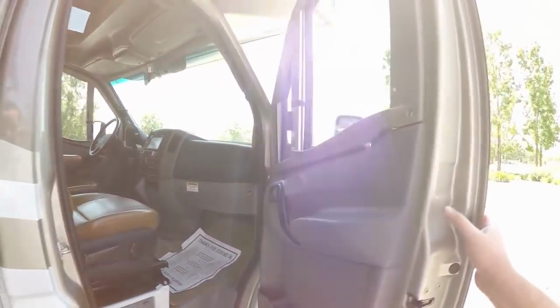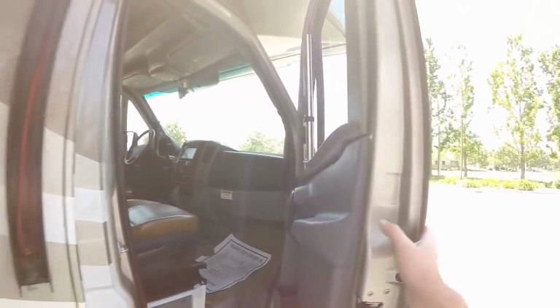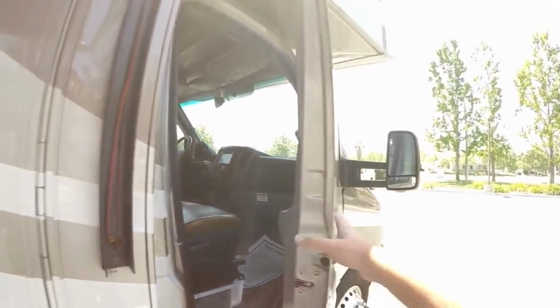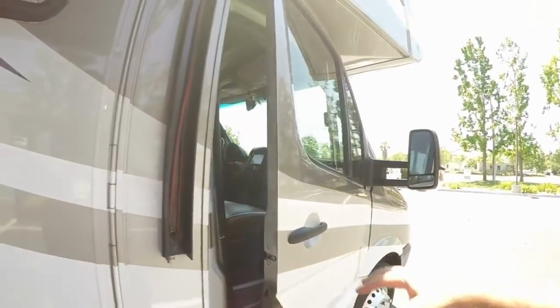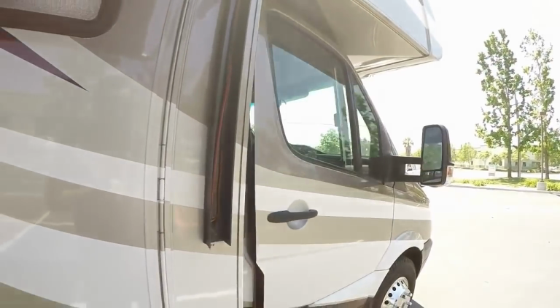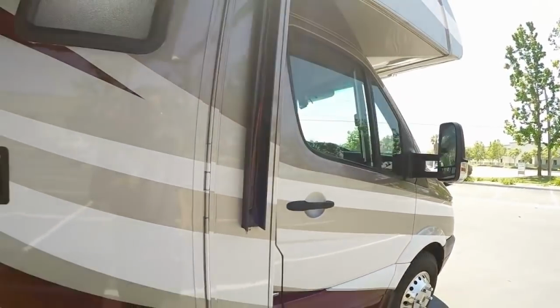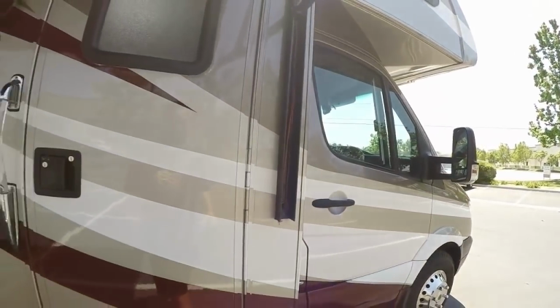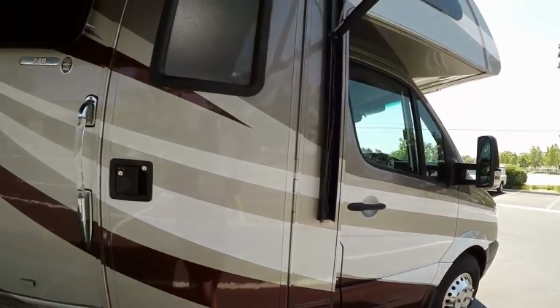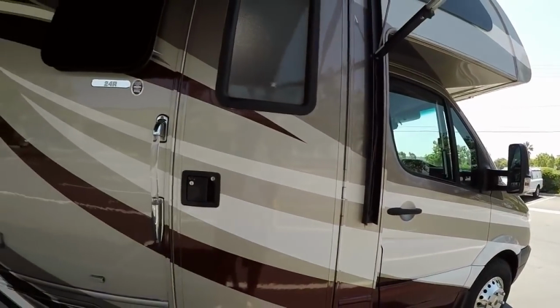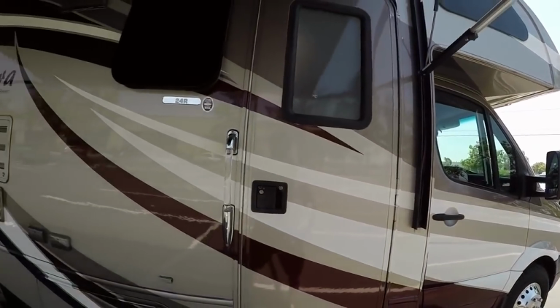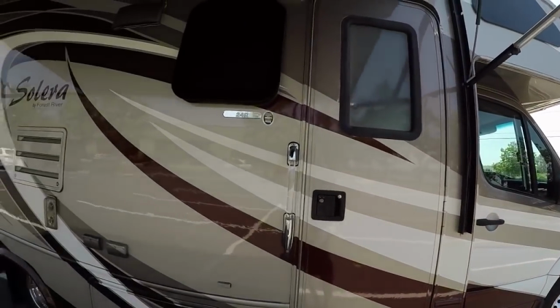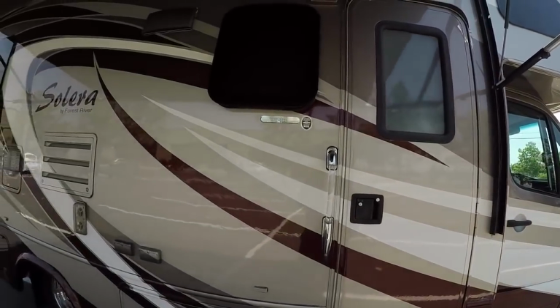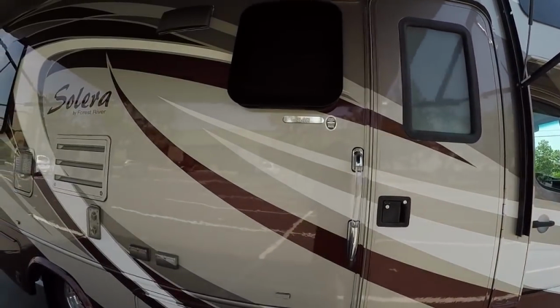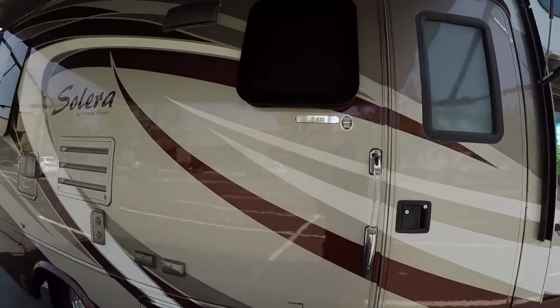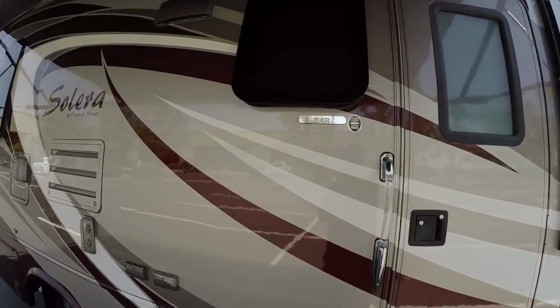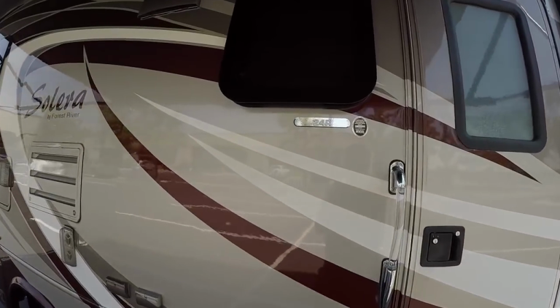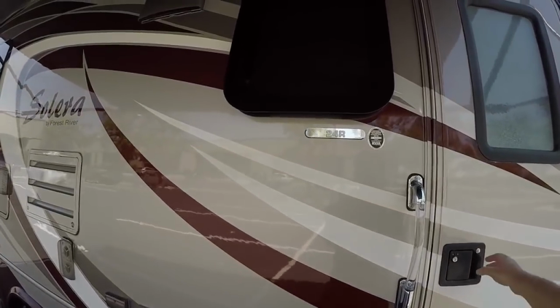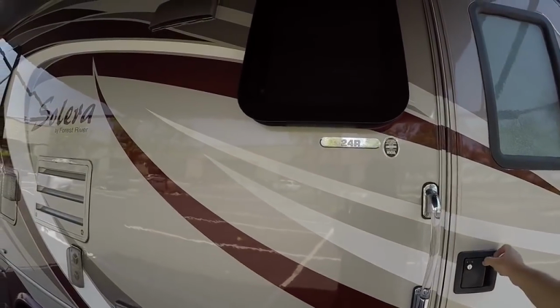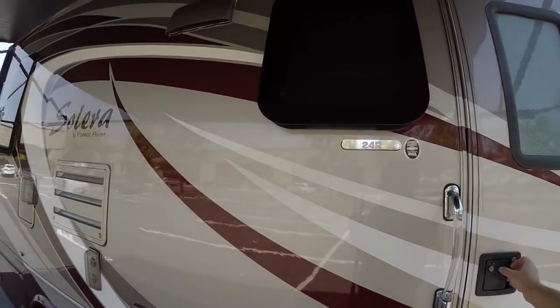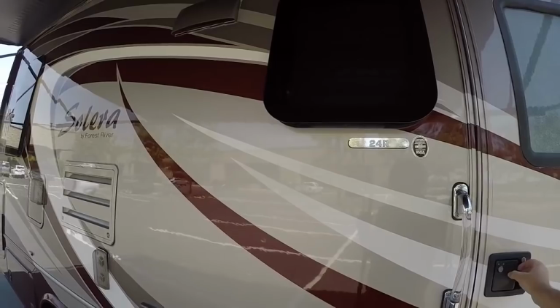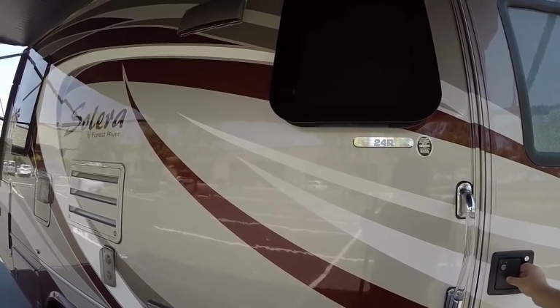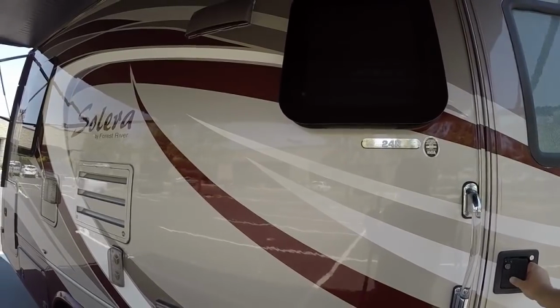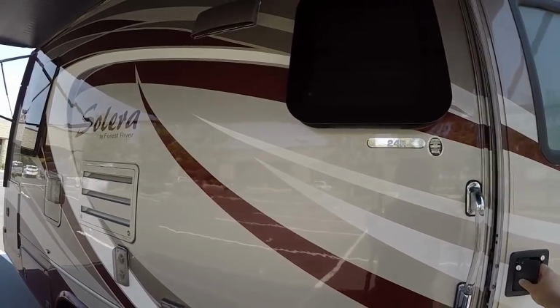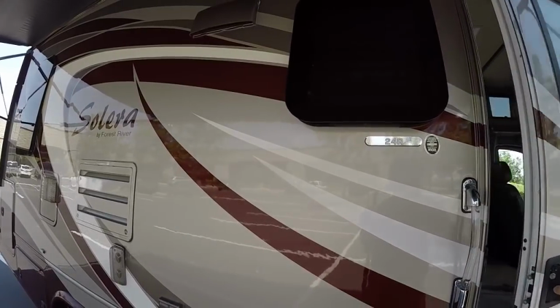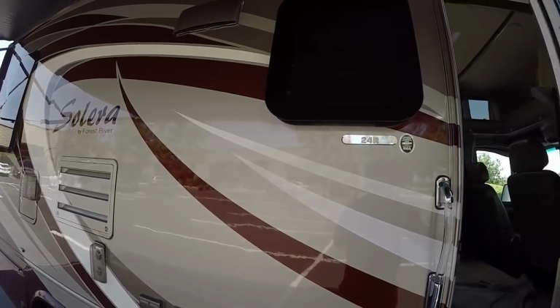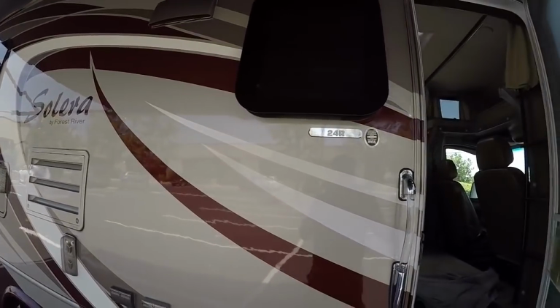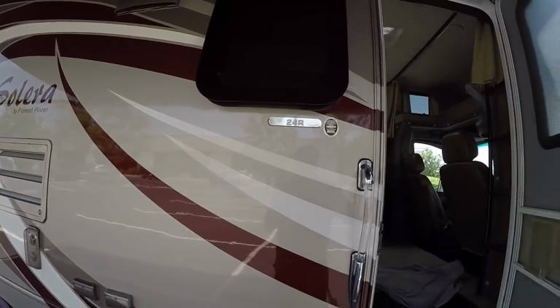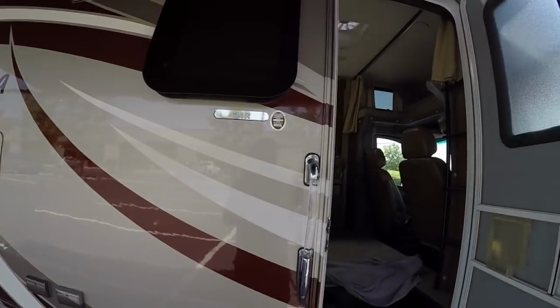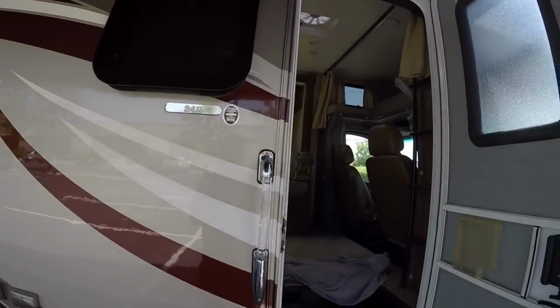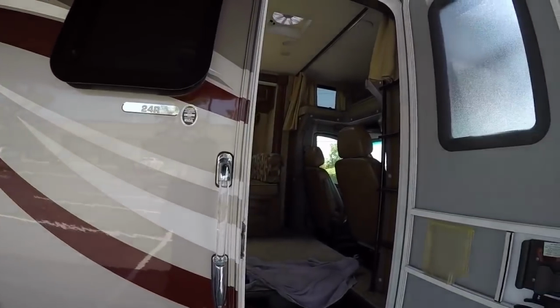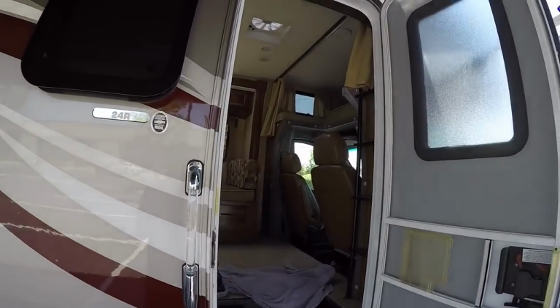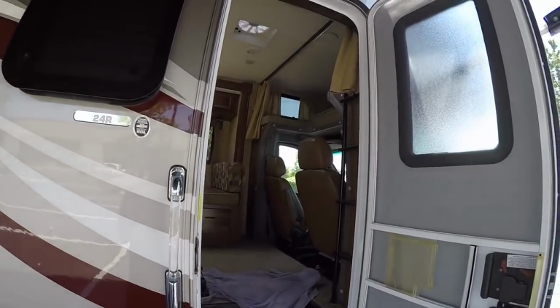Now we're going to go on to the inside. My name is Mike Johnson — give me a call at 951-681-2101.